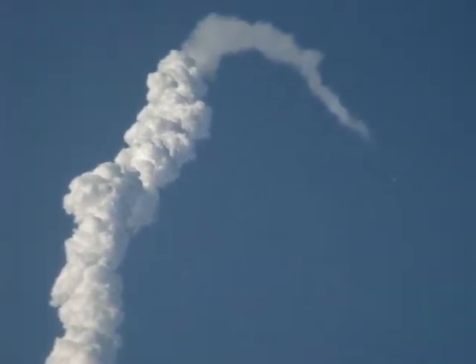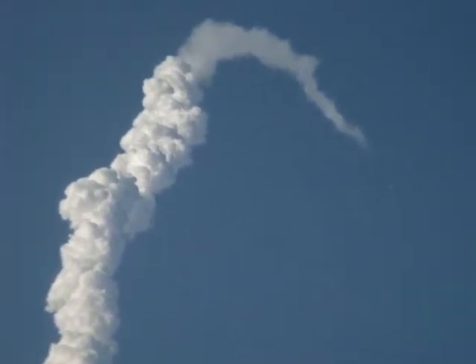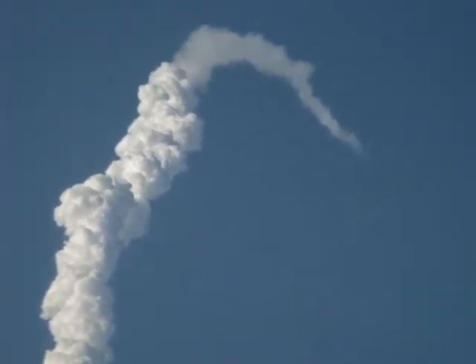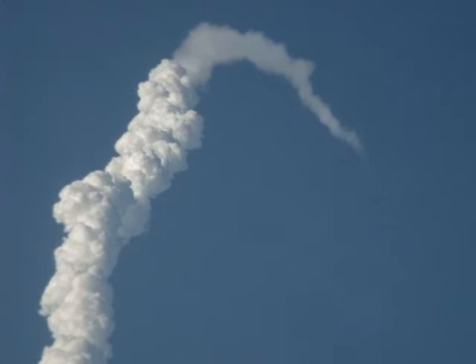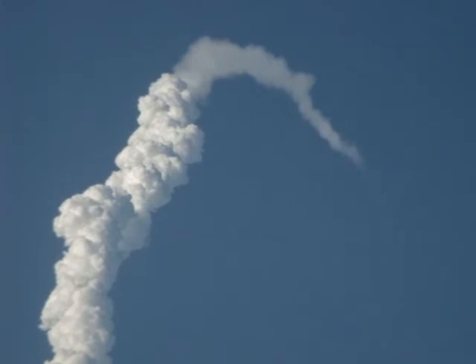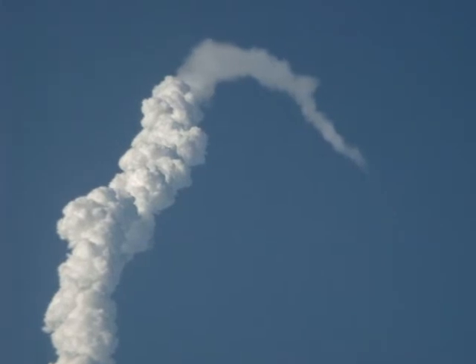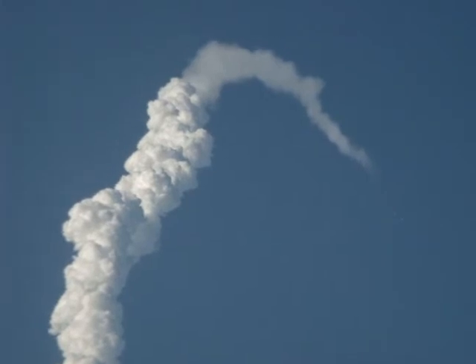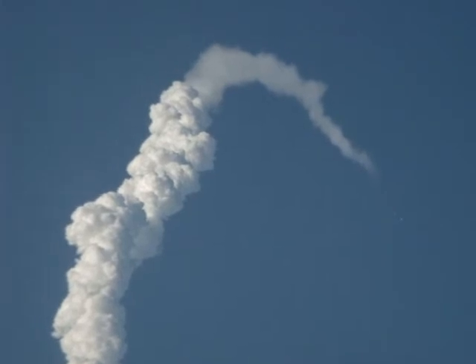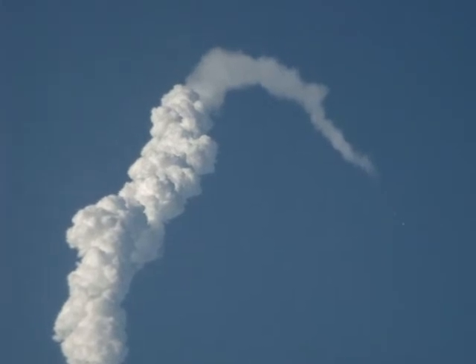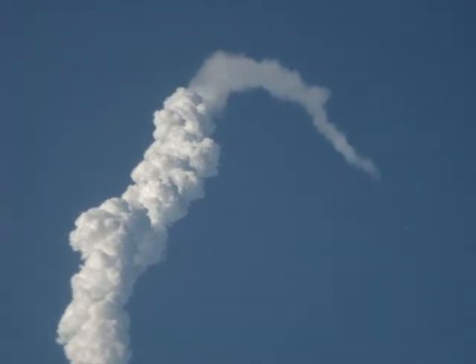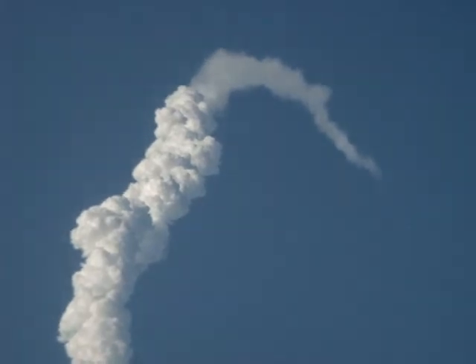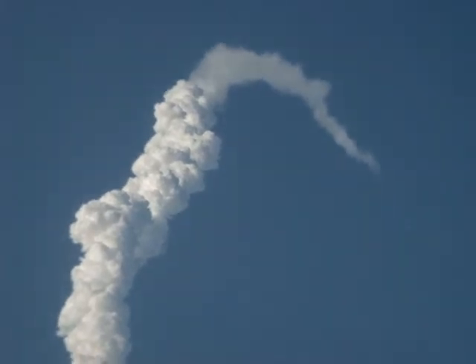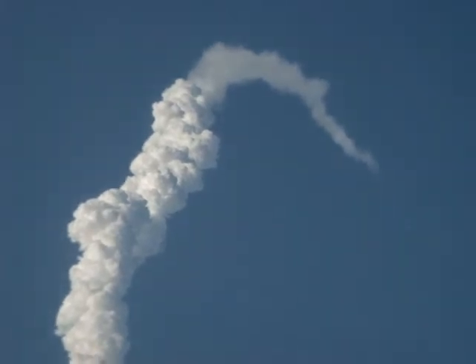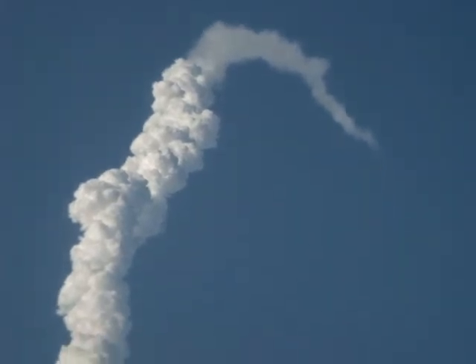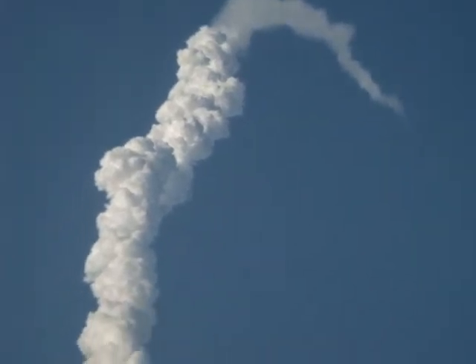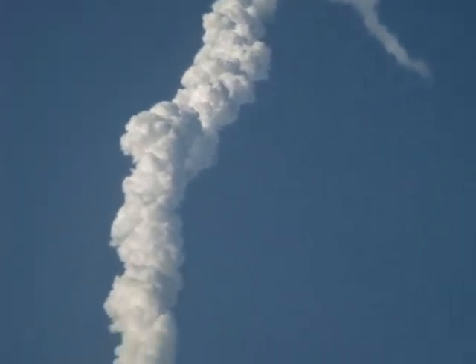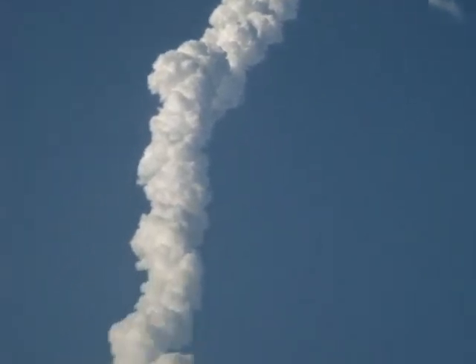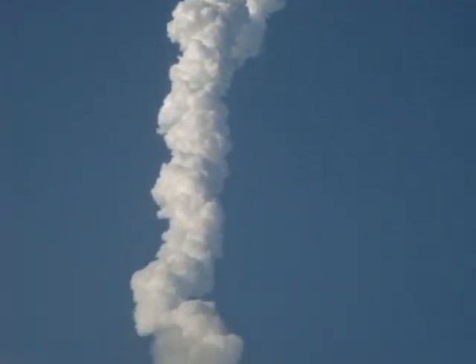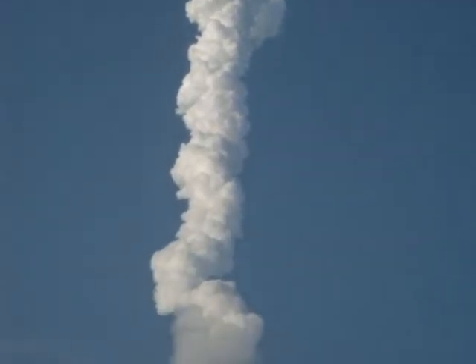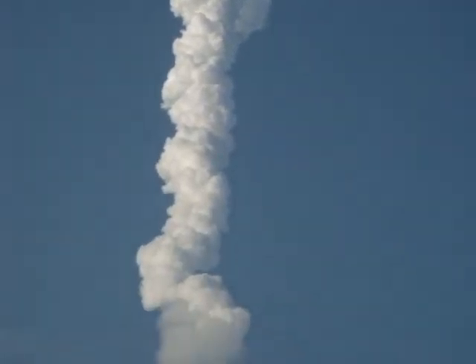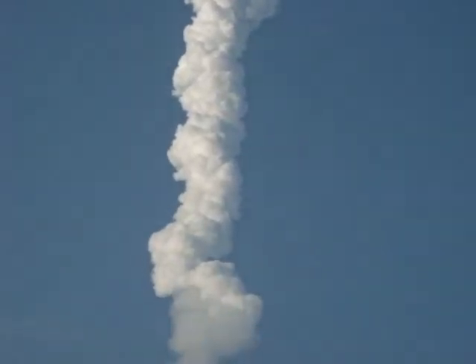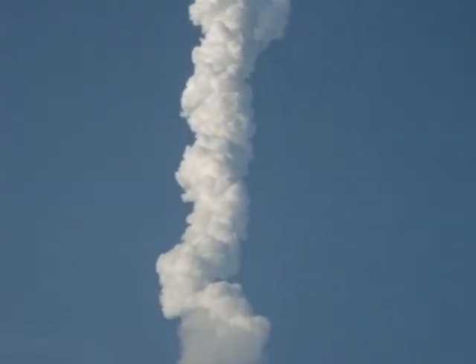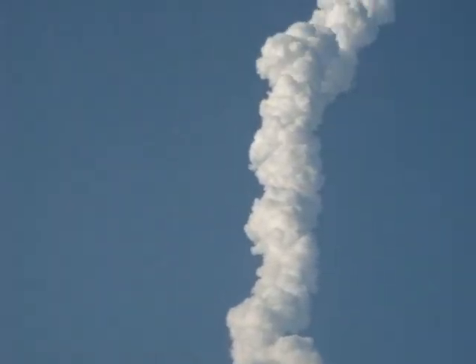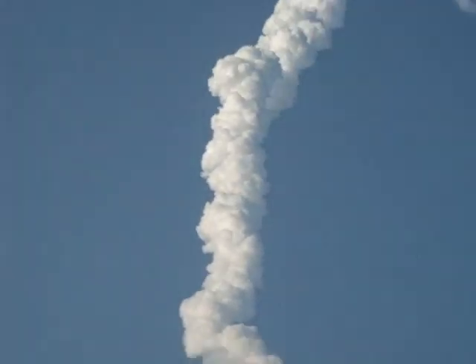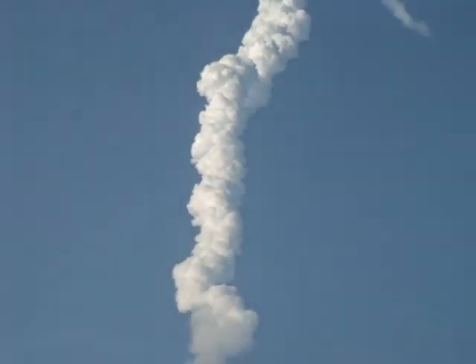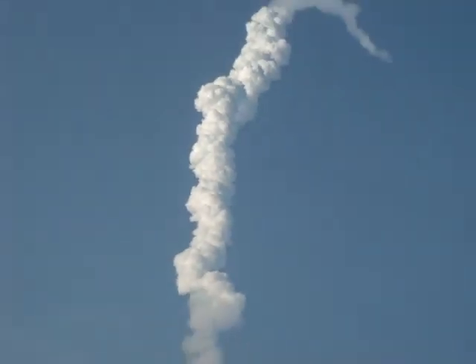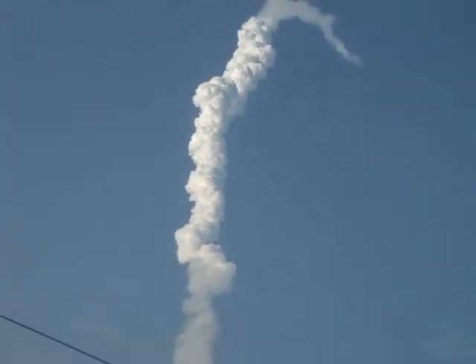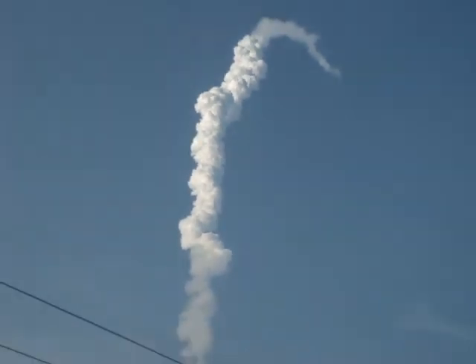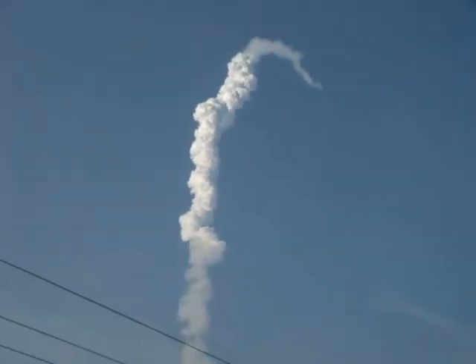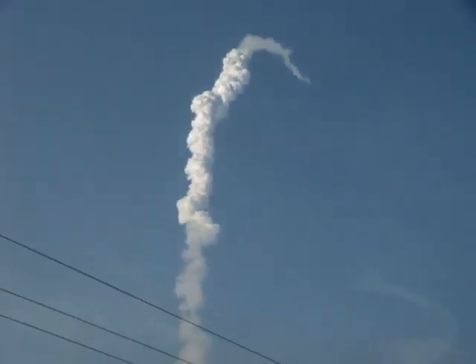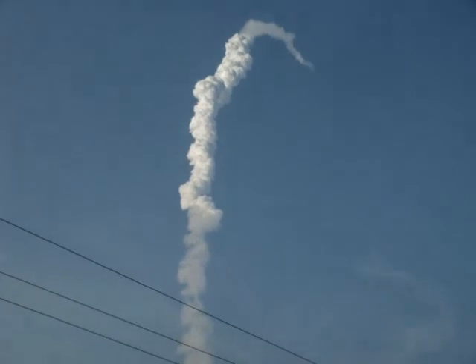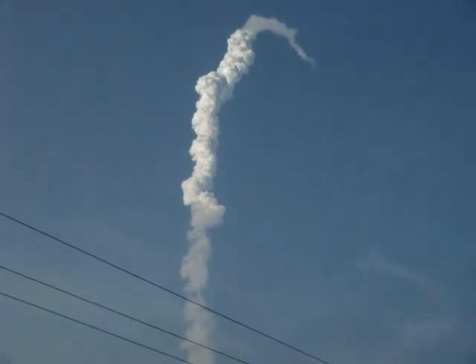Endeavour flying straight as an arrow, one minute 55 seconds into the flight, standing by for solid rocket booster separation.